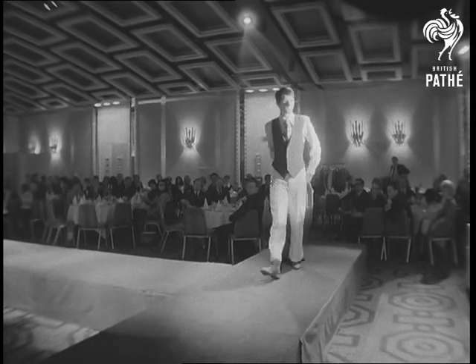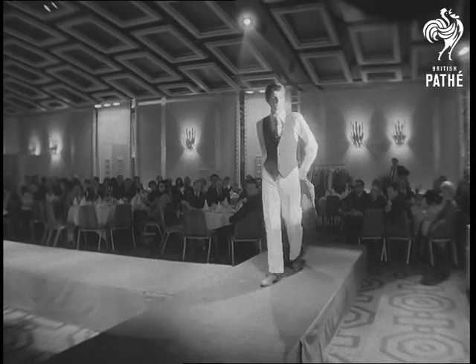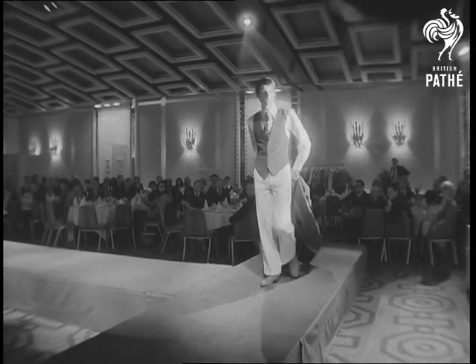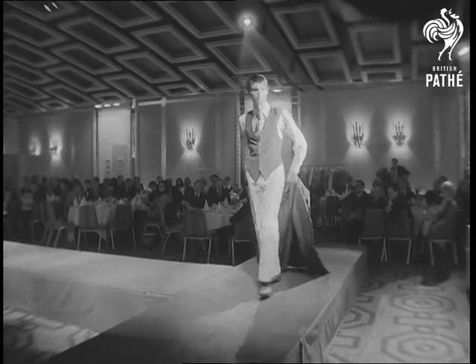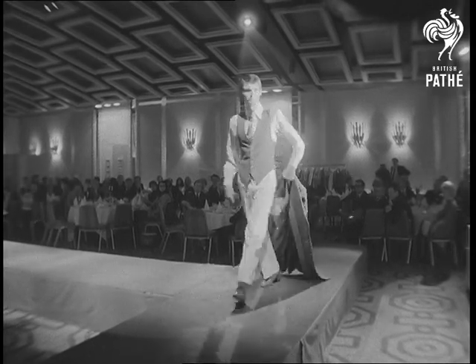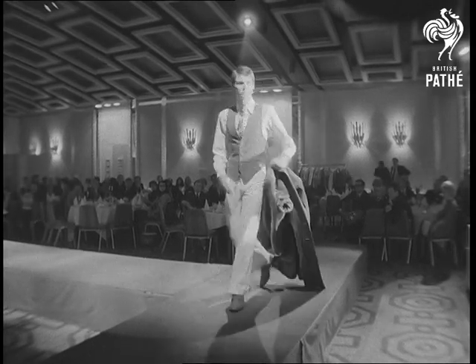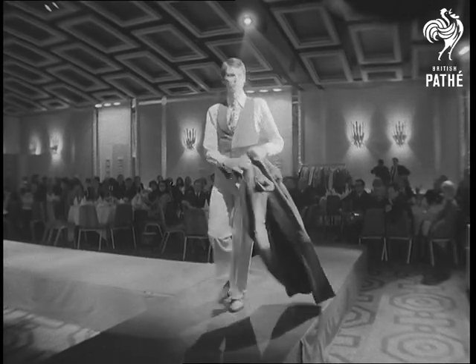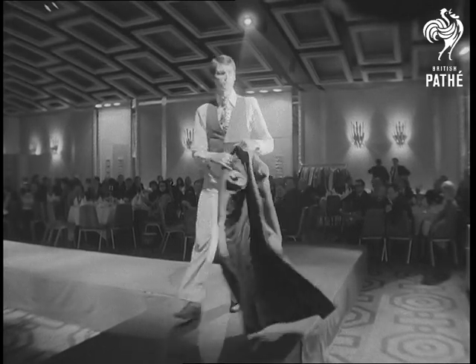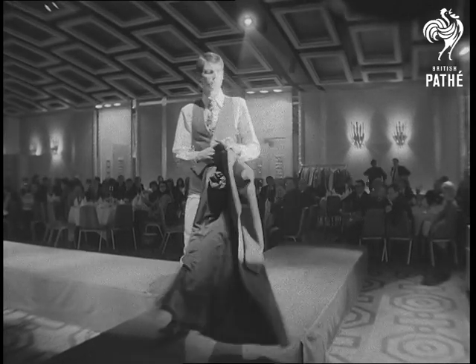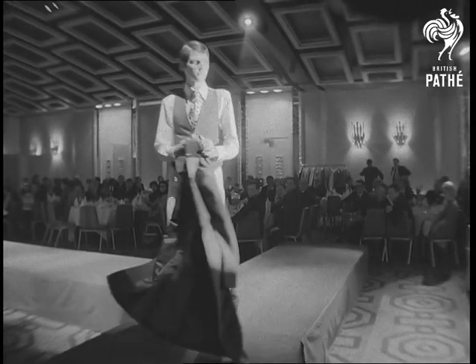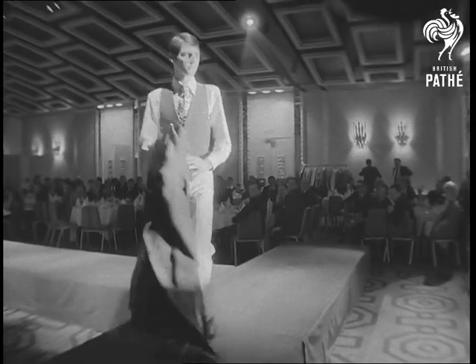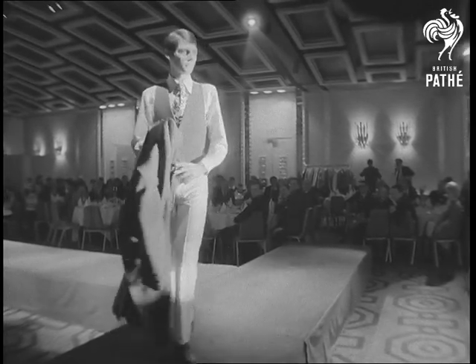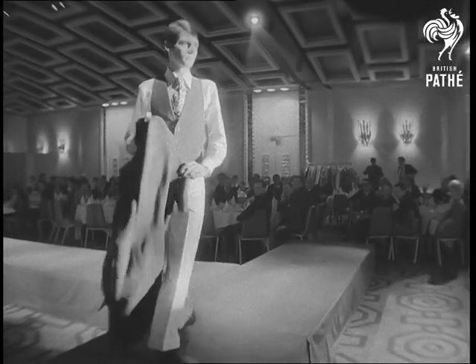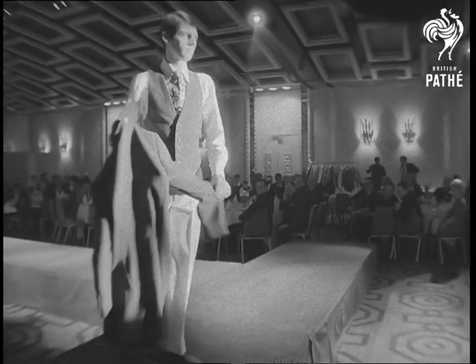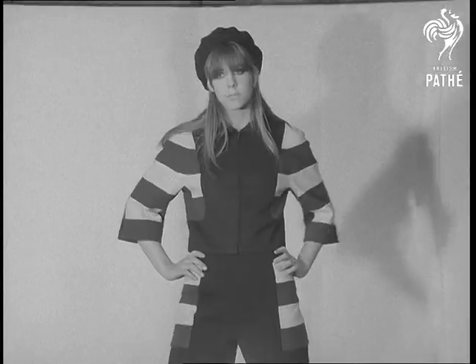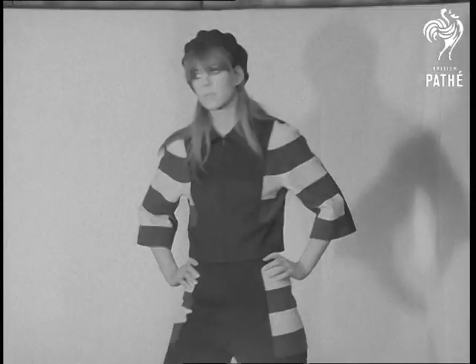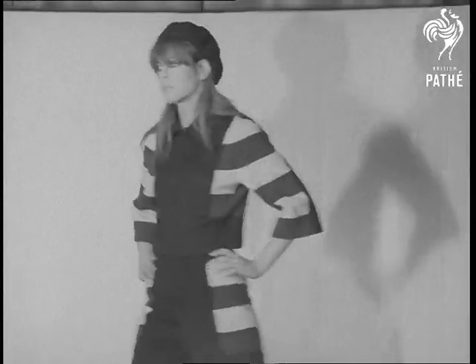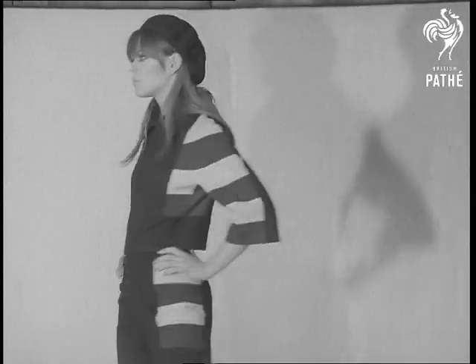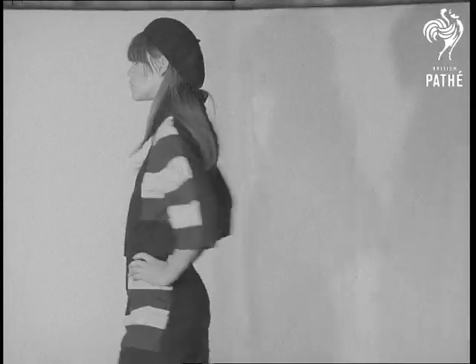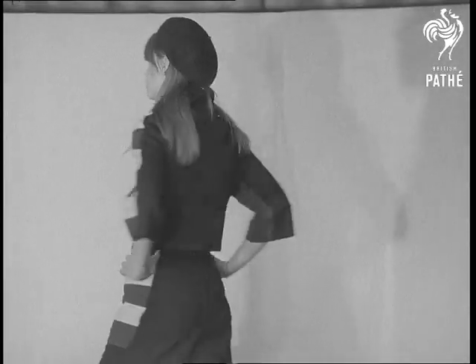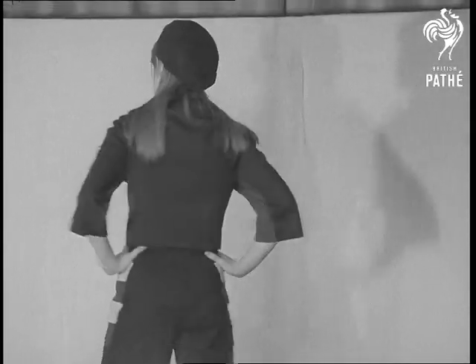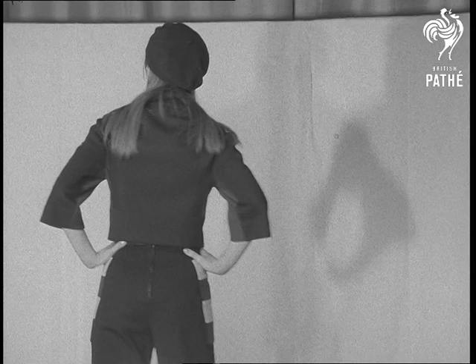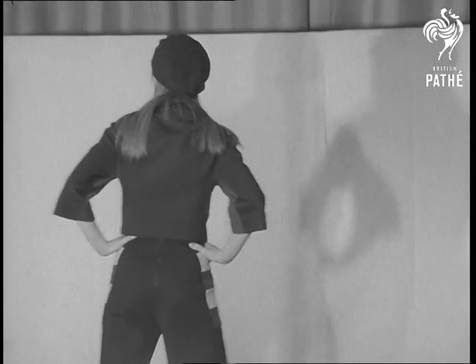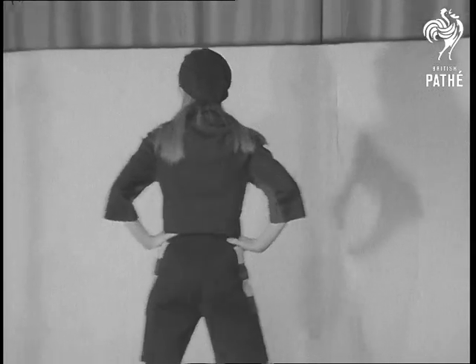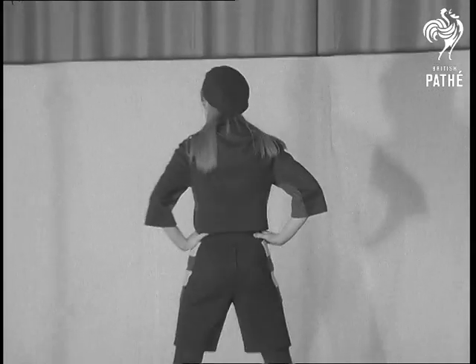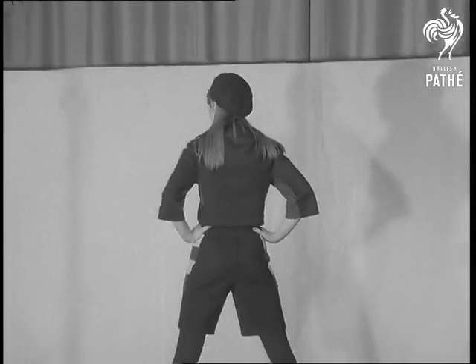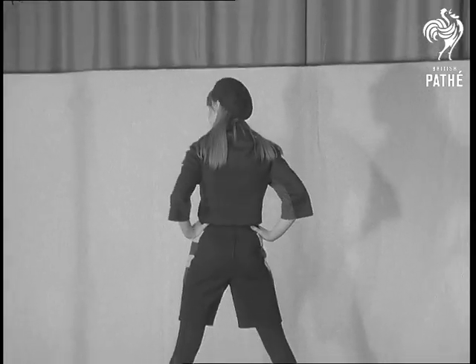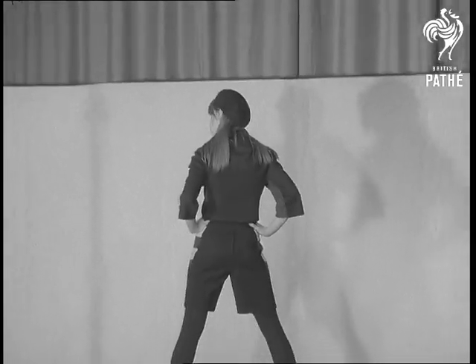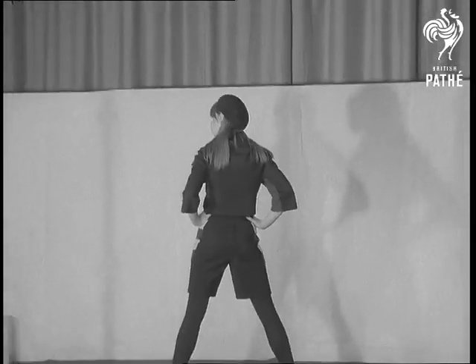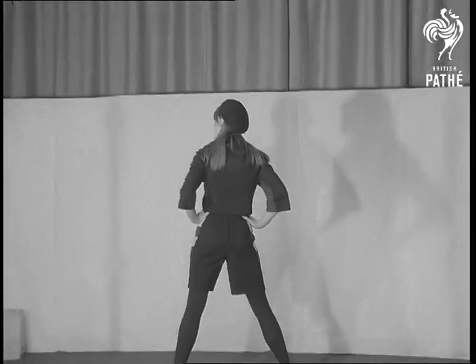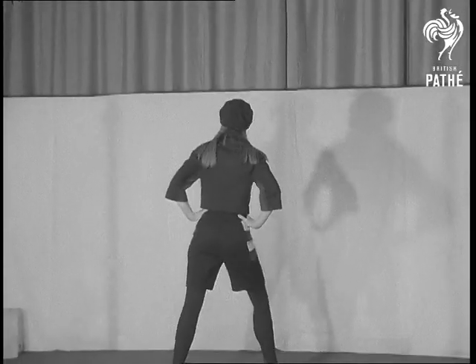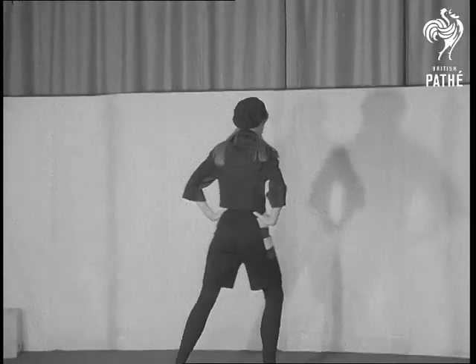All the fabrics used were both stain and rain repellent. A very attractive culotte suit designed by Victor Herbert.